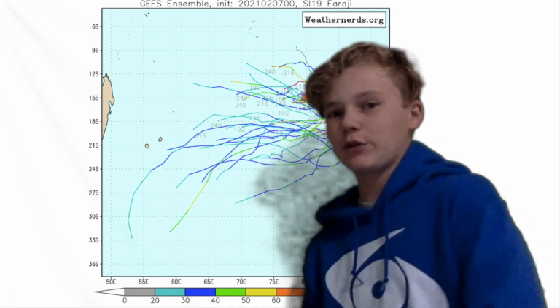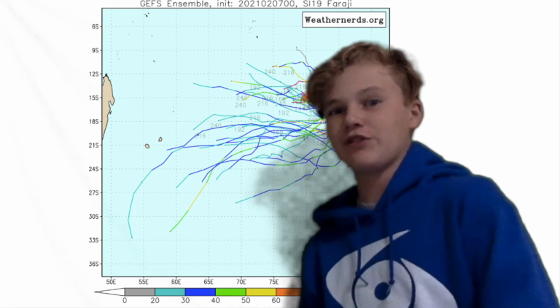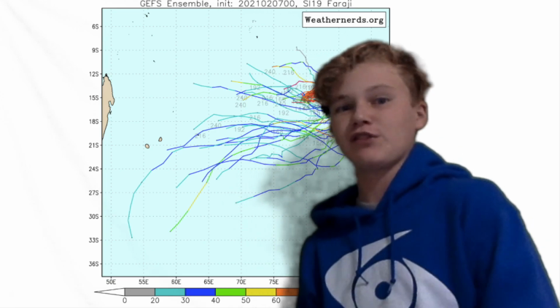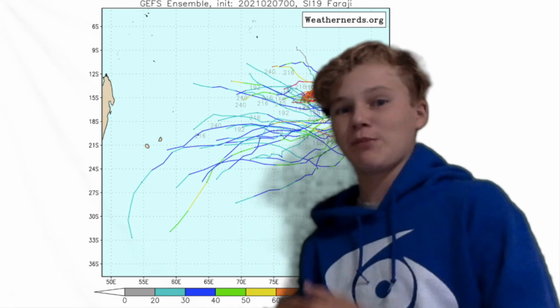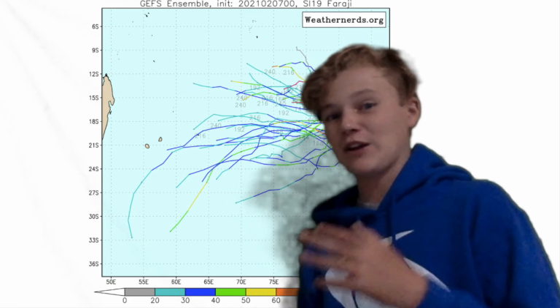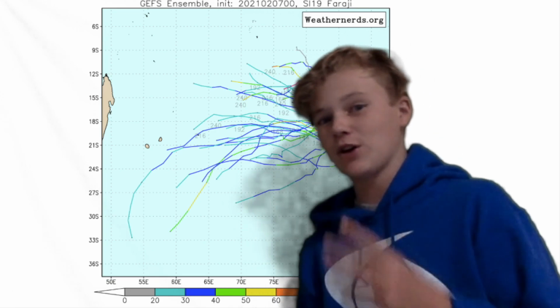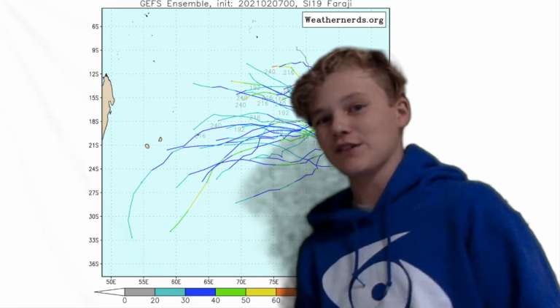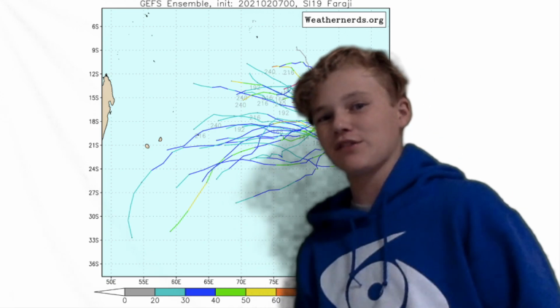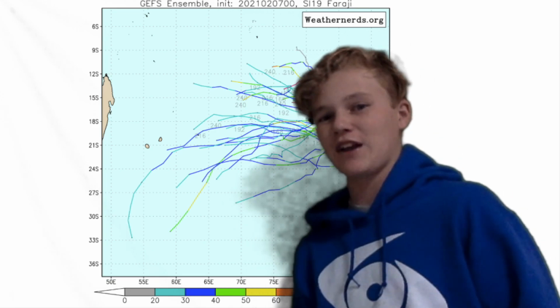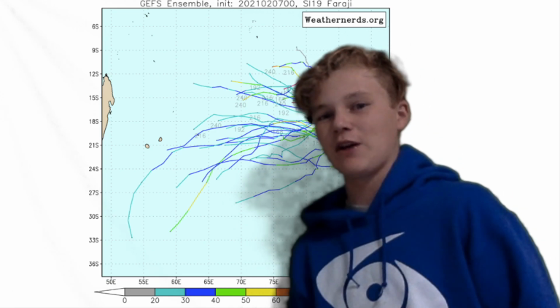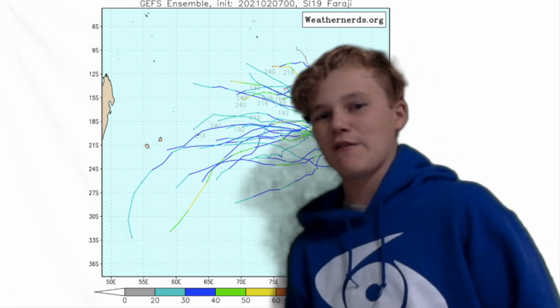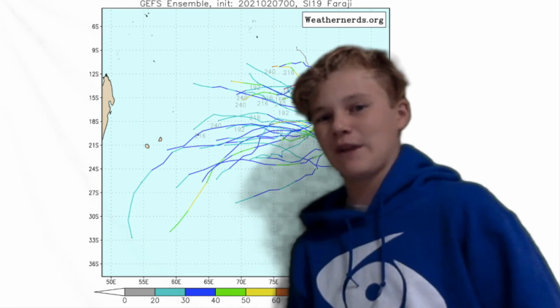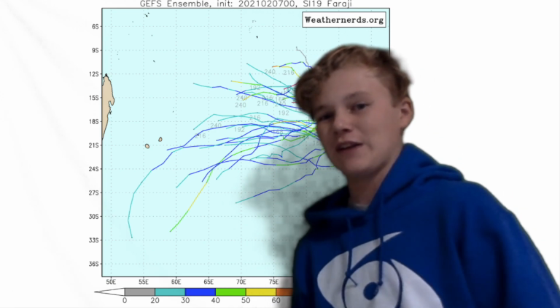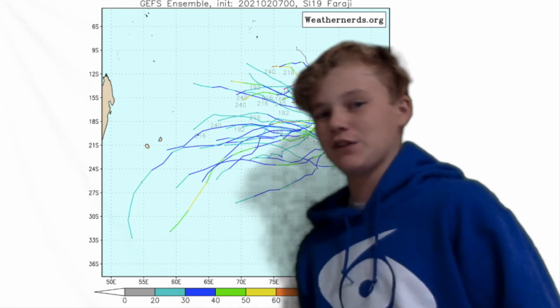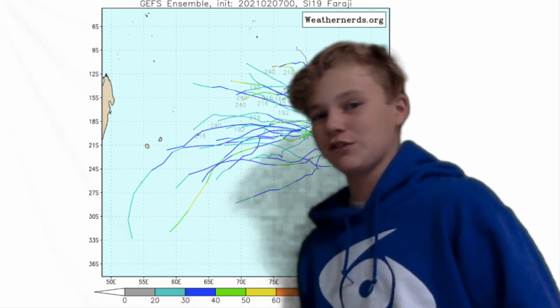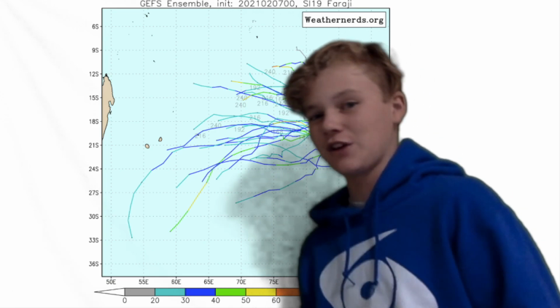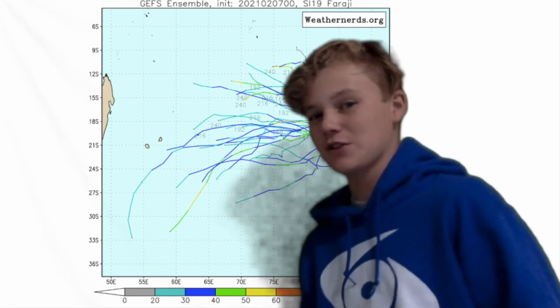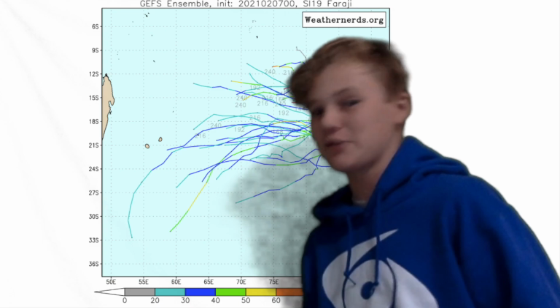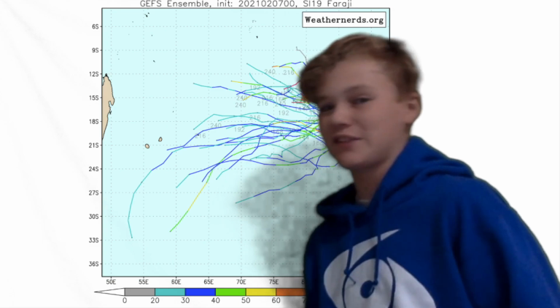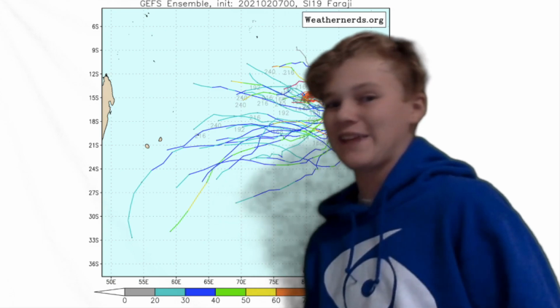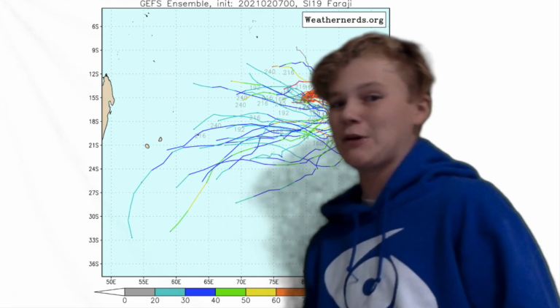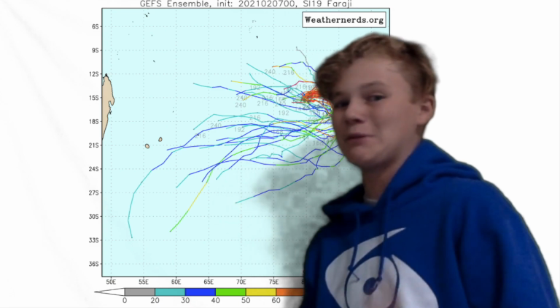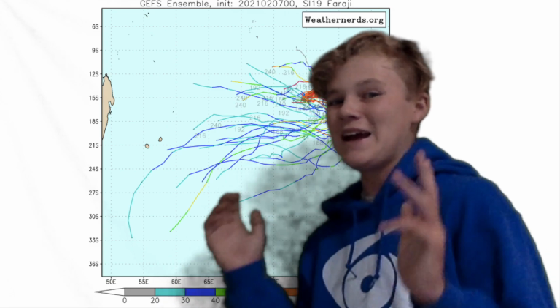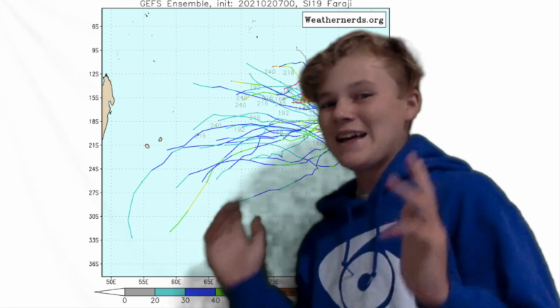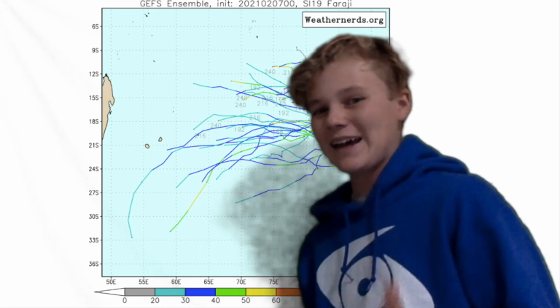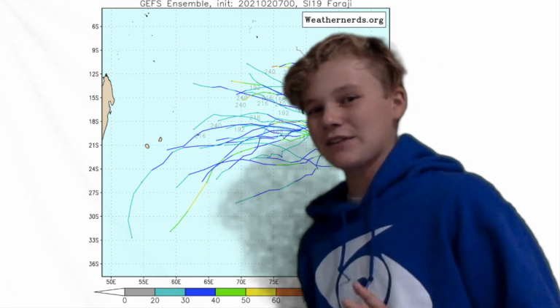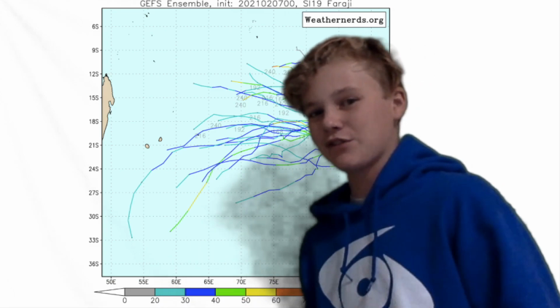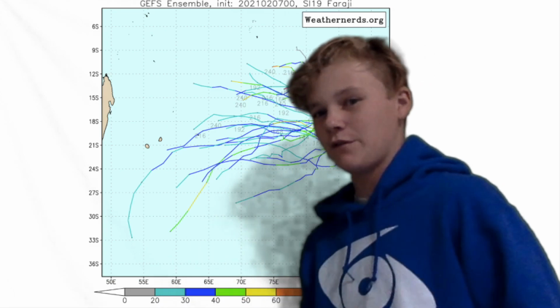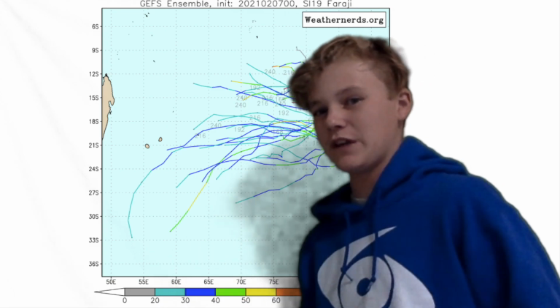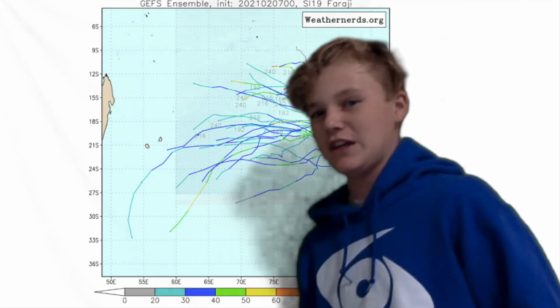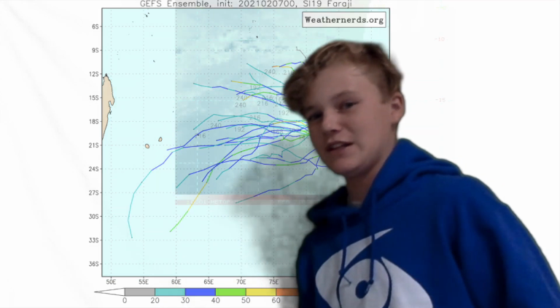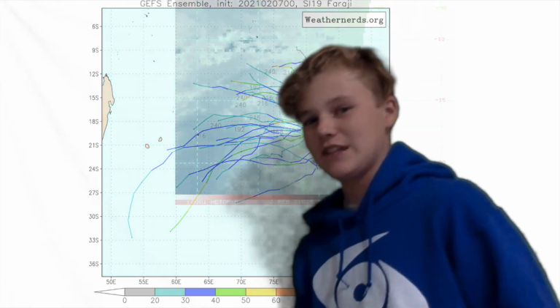Here's the forecast track guidance. This storm is going to be staying away from land — if it had gone towards land, that would be catastrophic indeed.